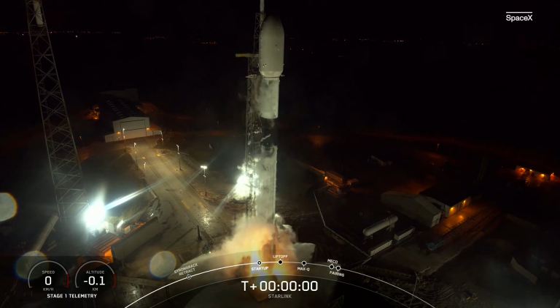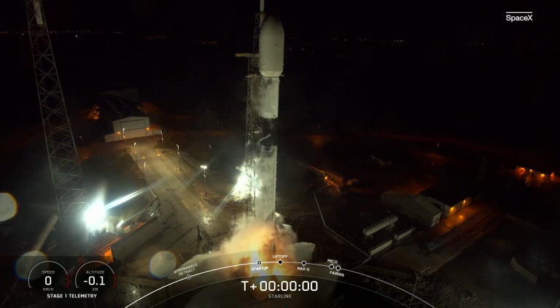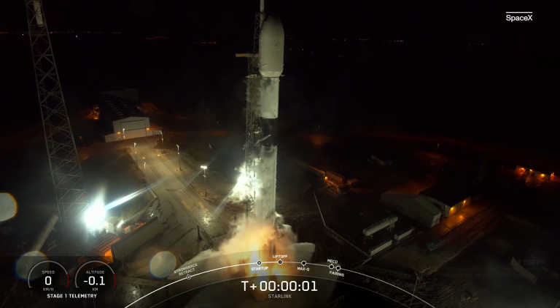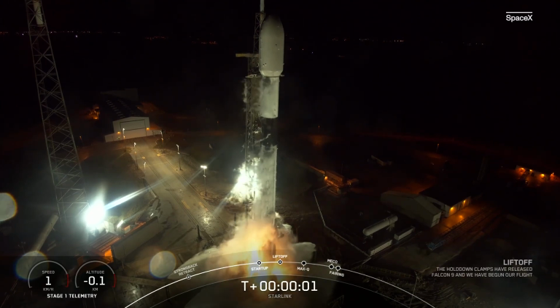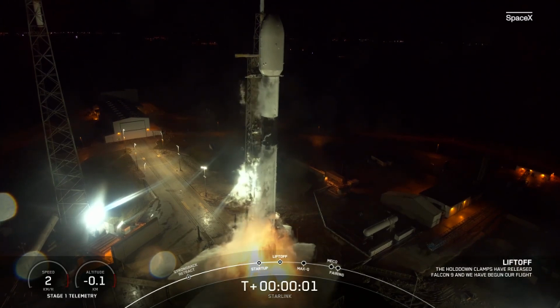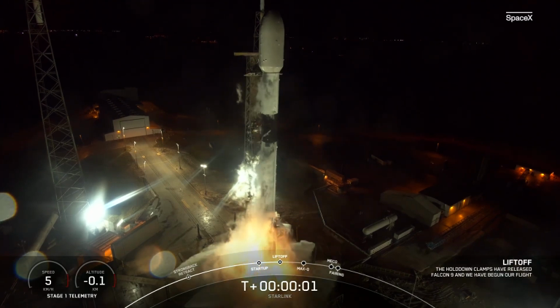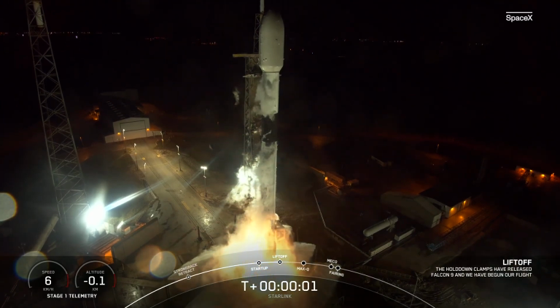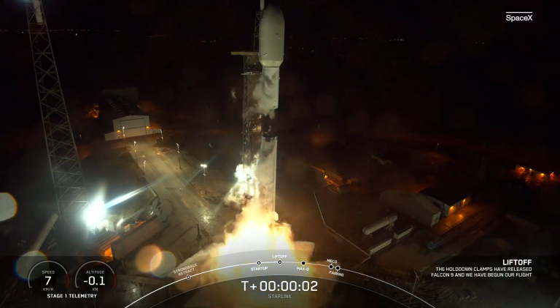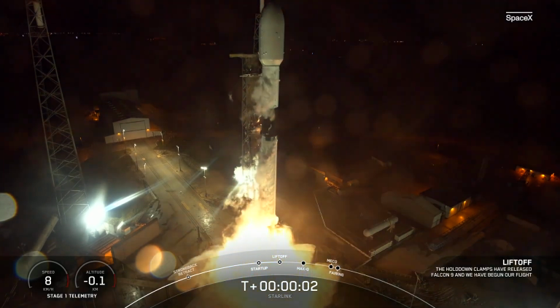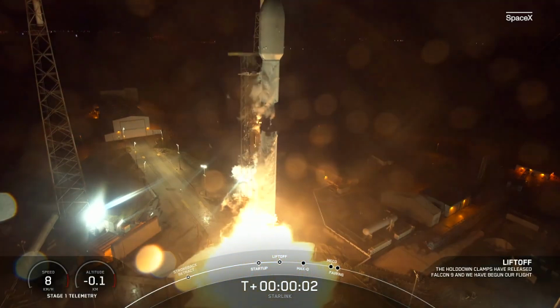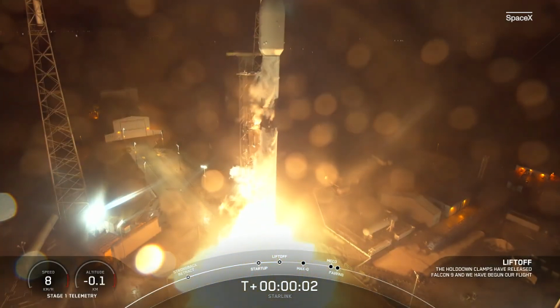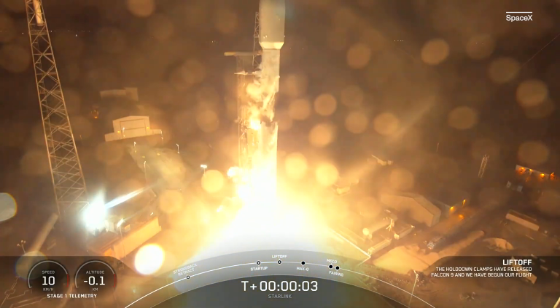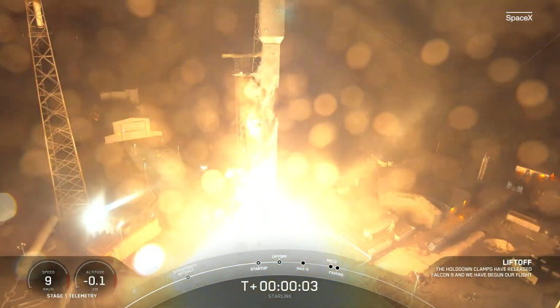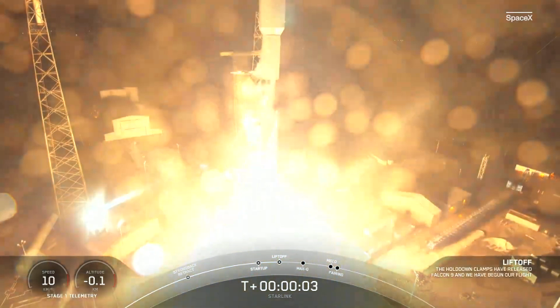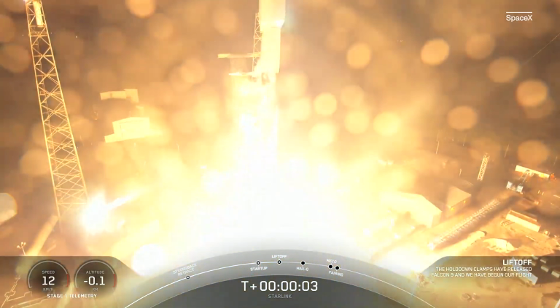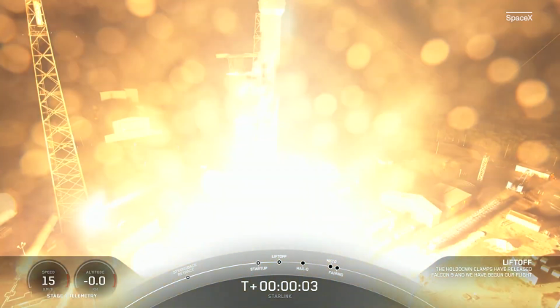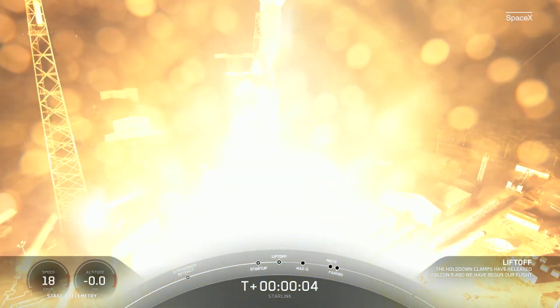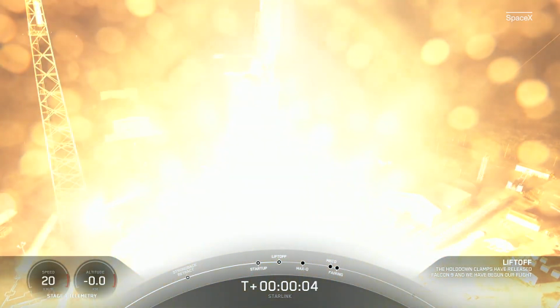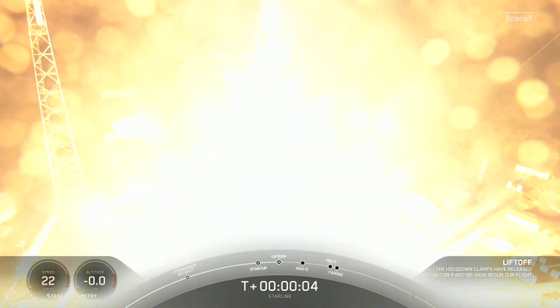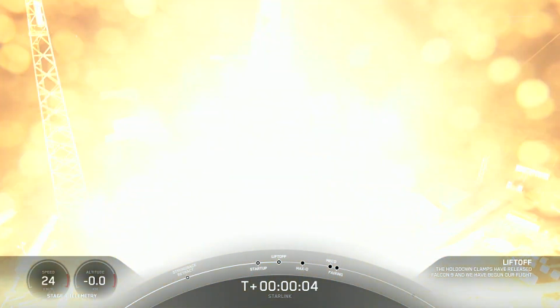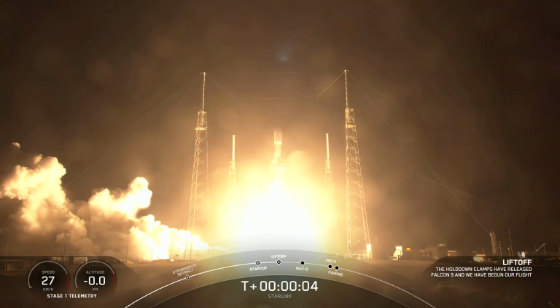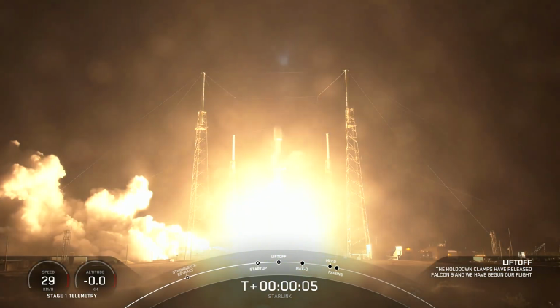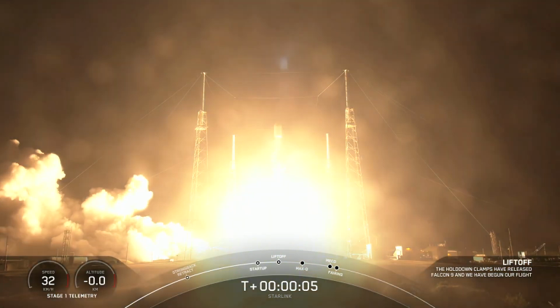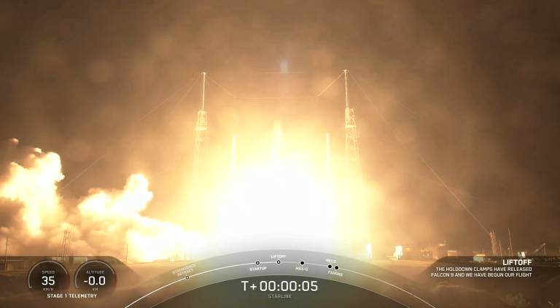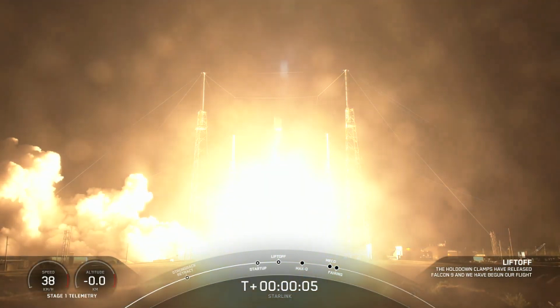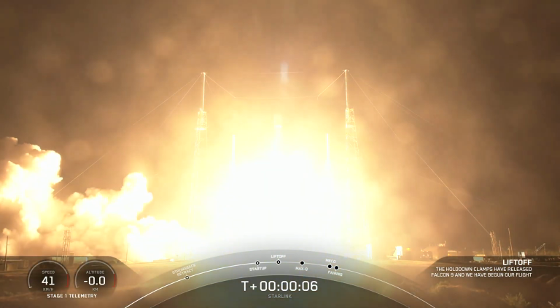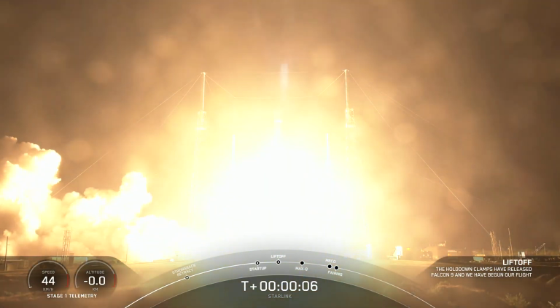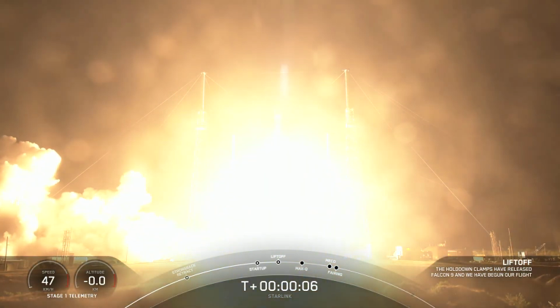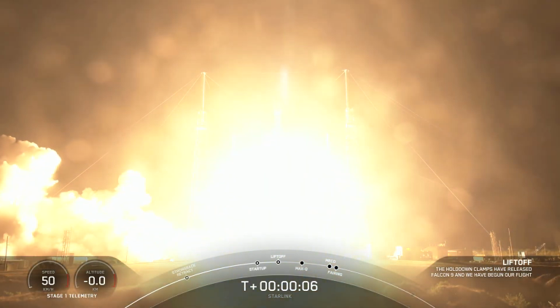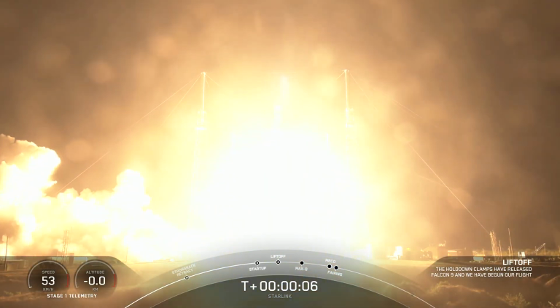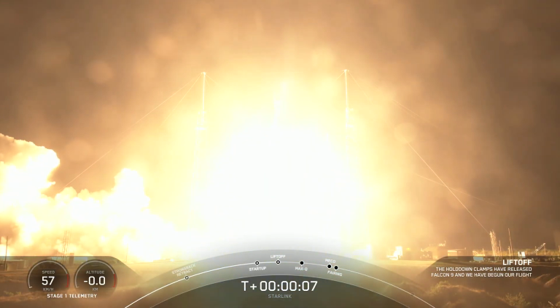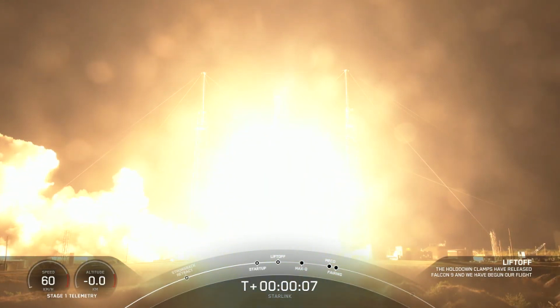Engine's full power, and liftoff with Starlink 5-2. Go Falcon, go Starlink.